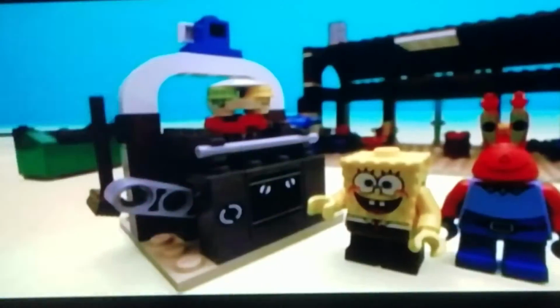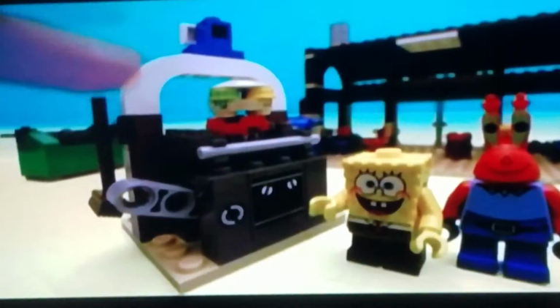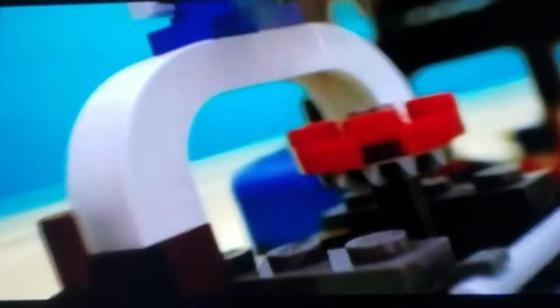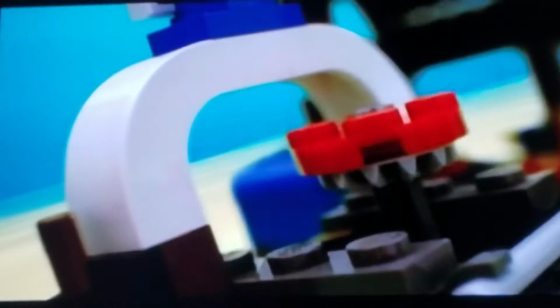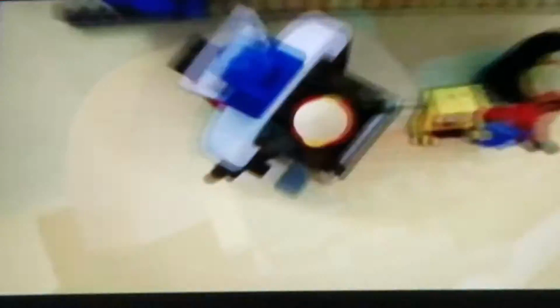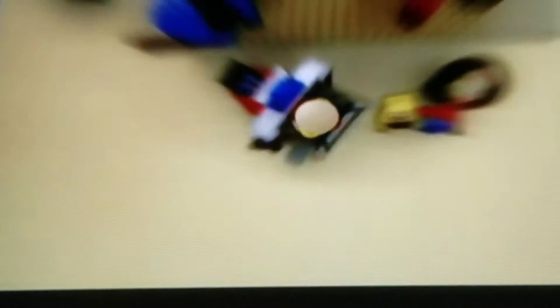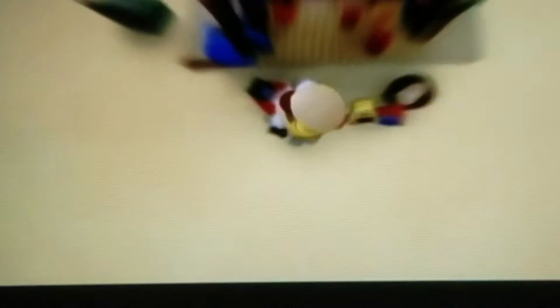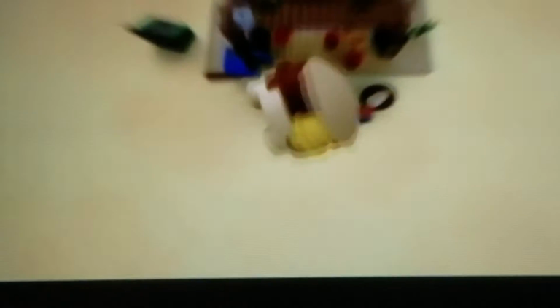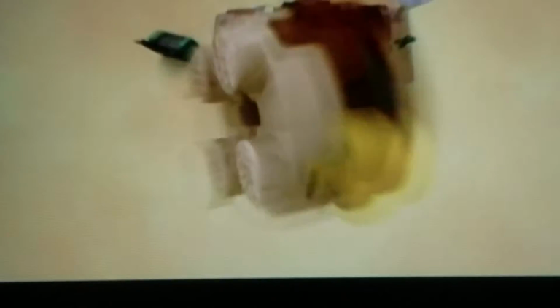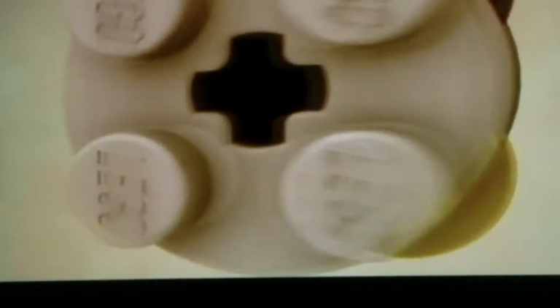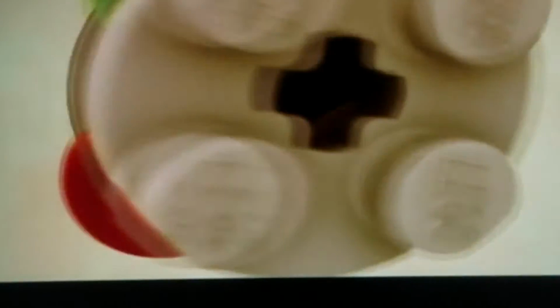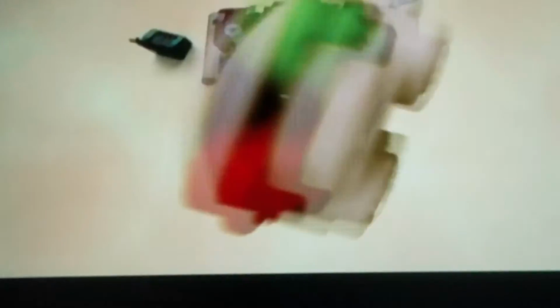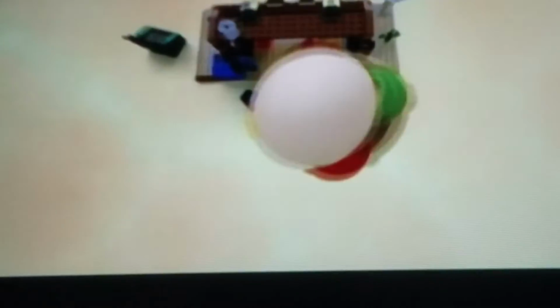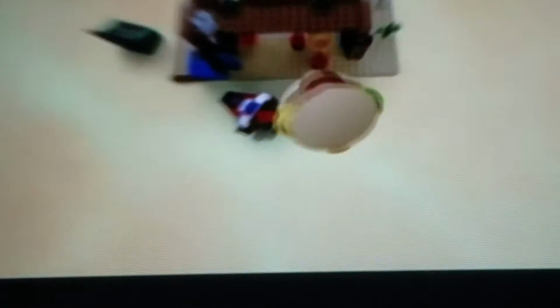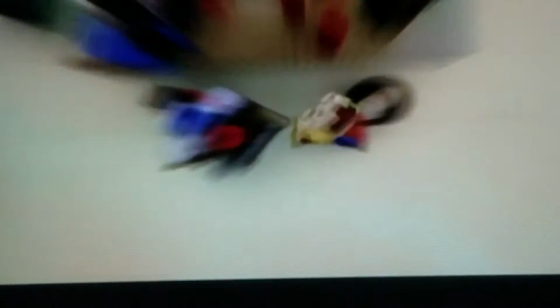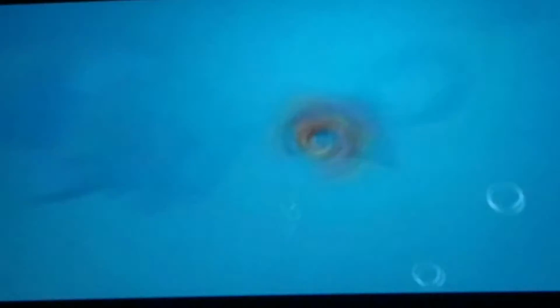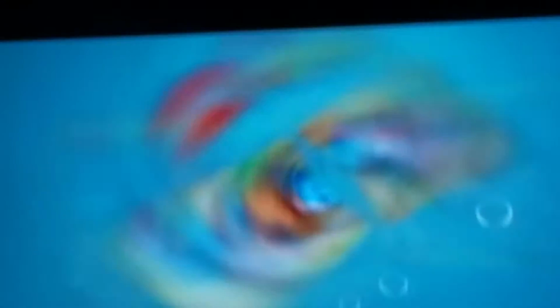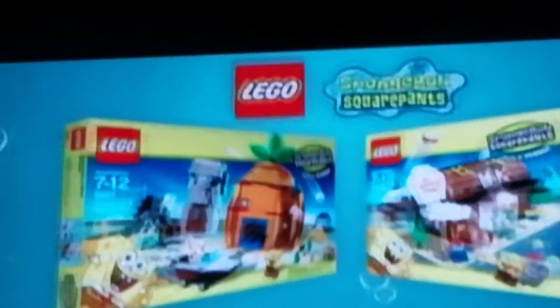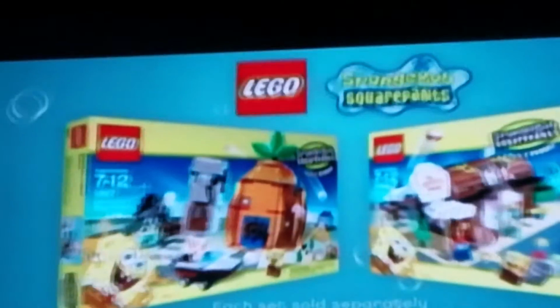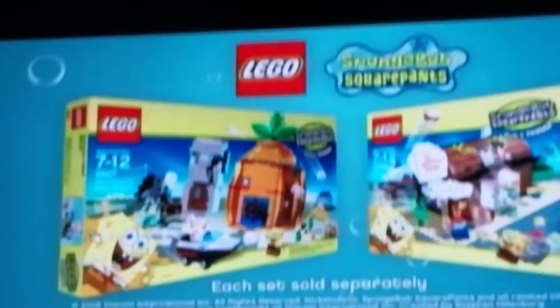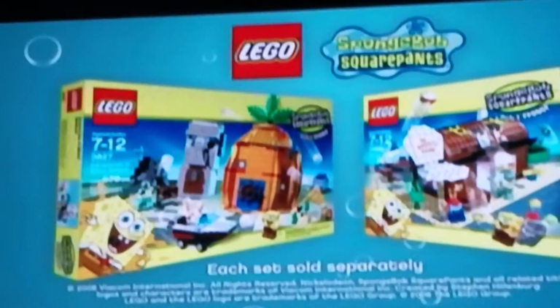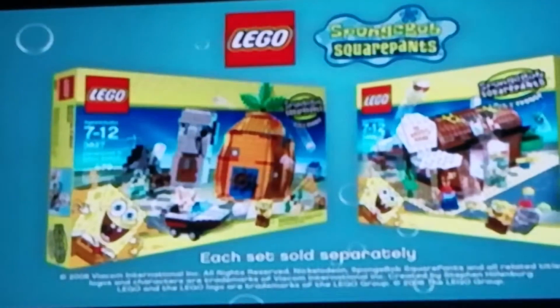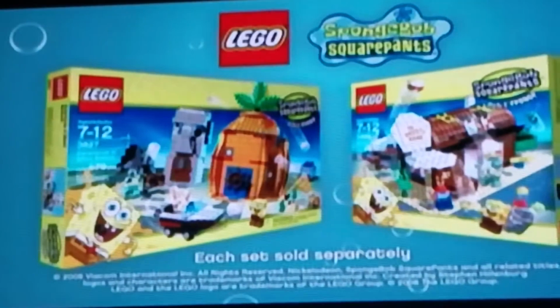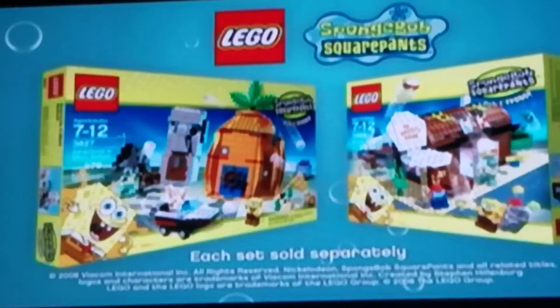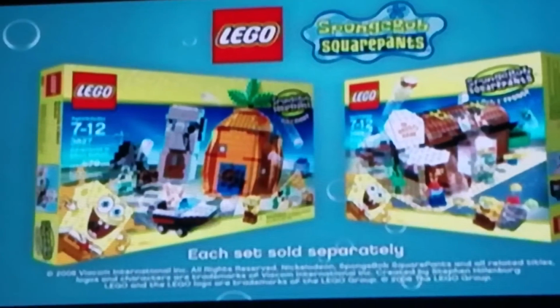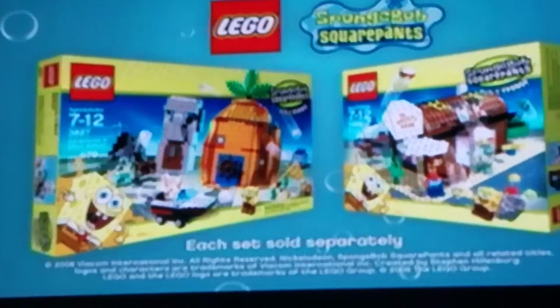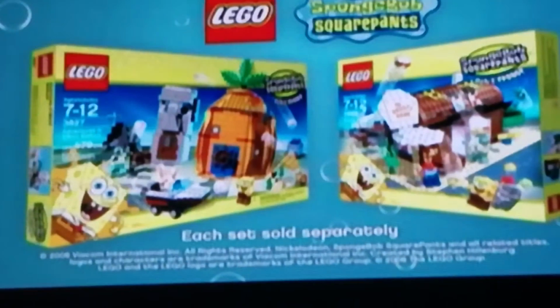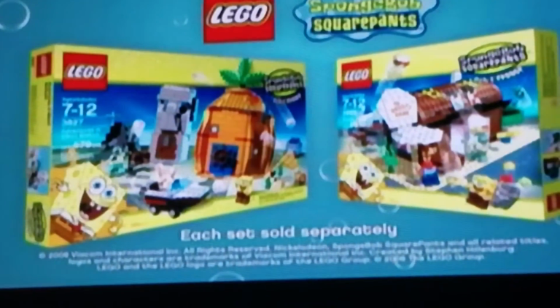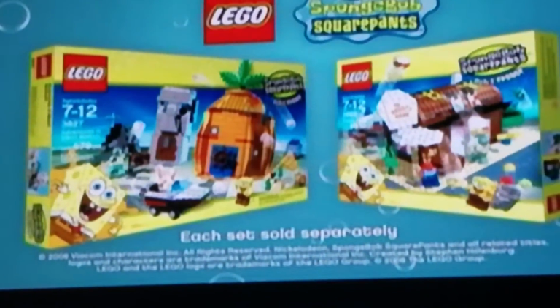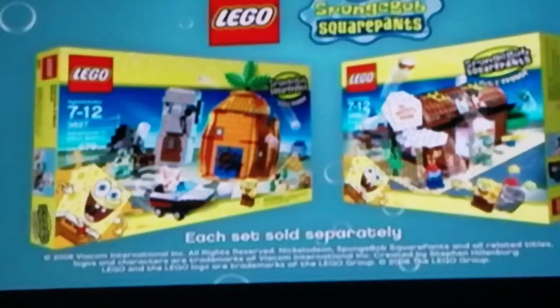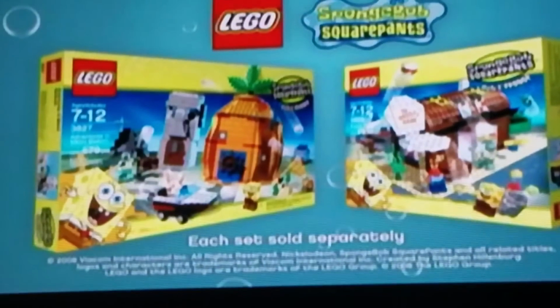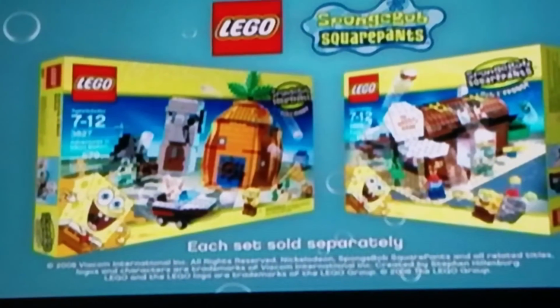Order up! It's time for some crazy underwater action with the new LEGO SpongeBob play sets! Each set sold separately.